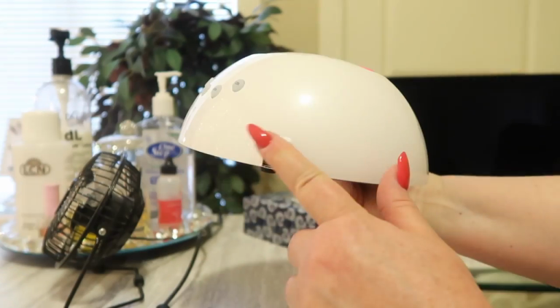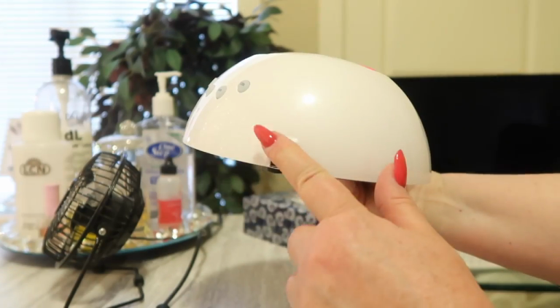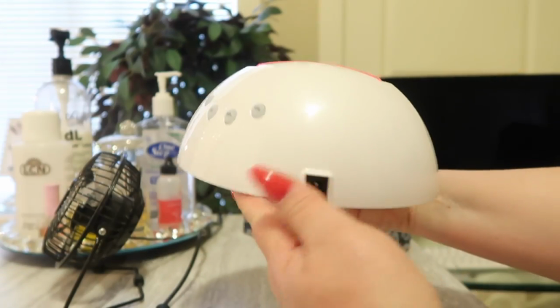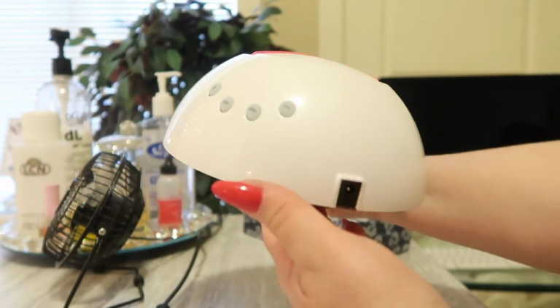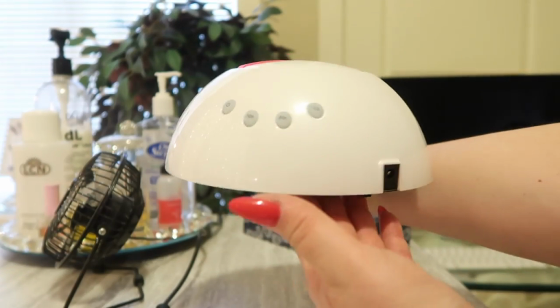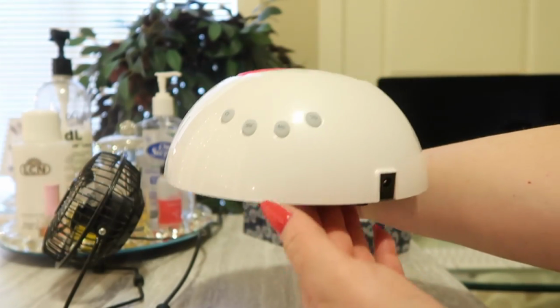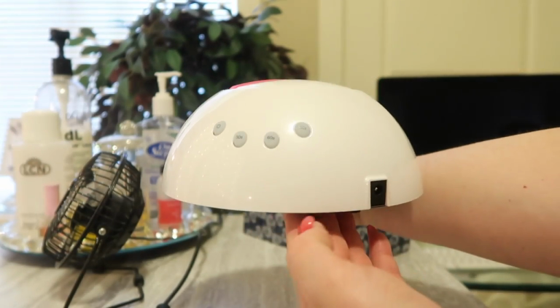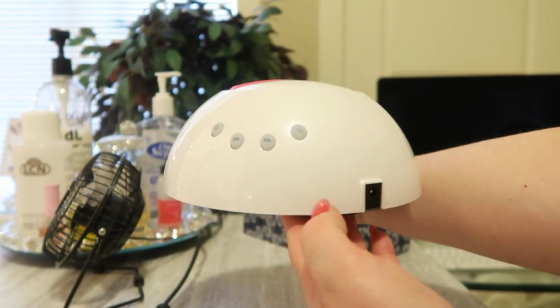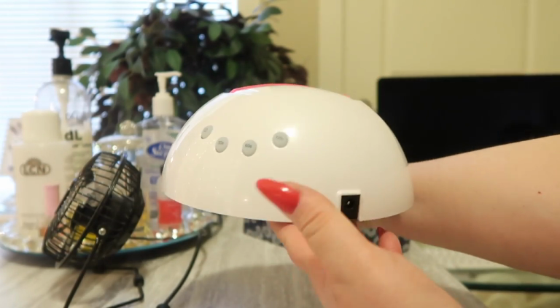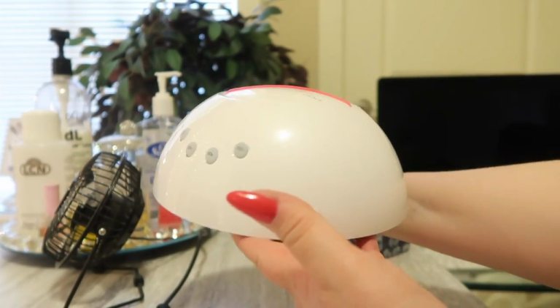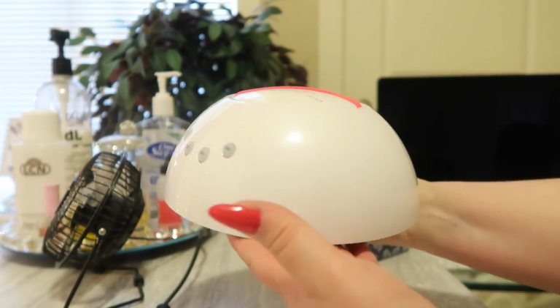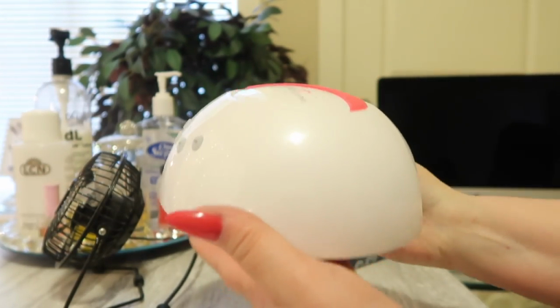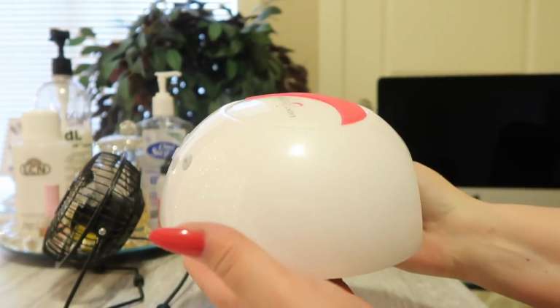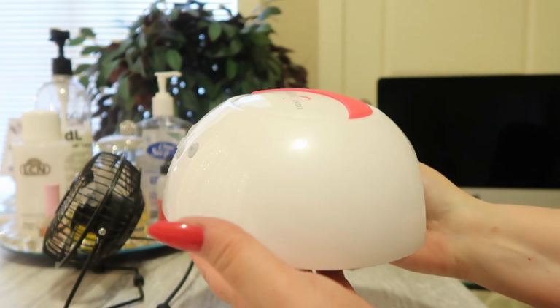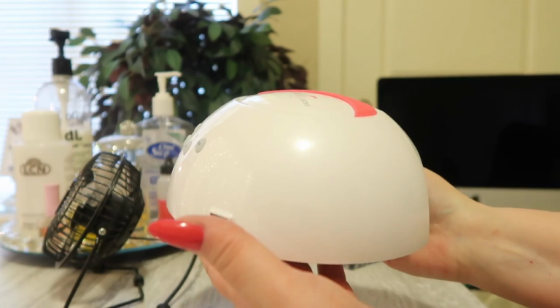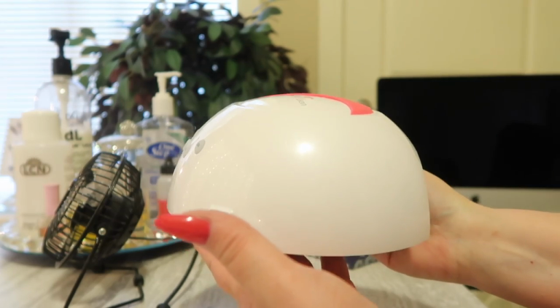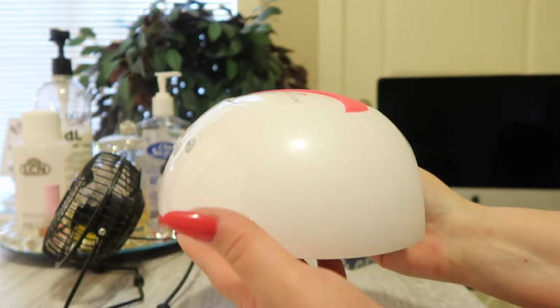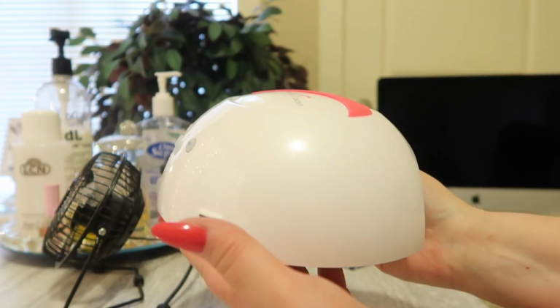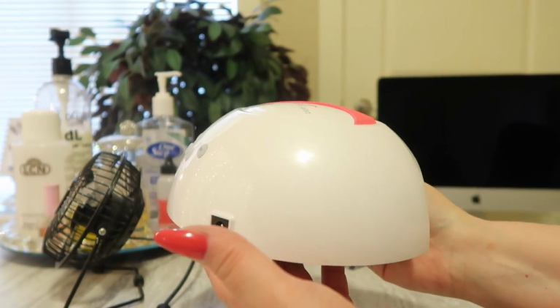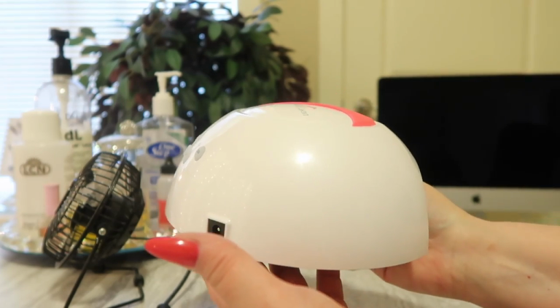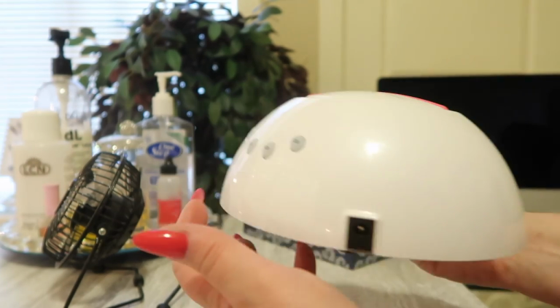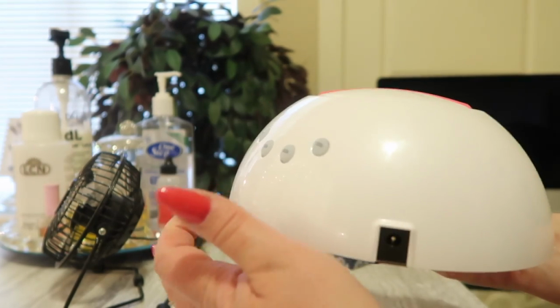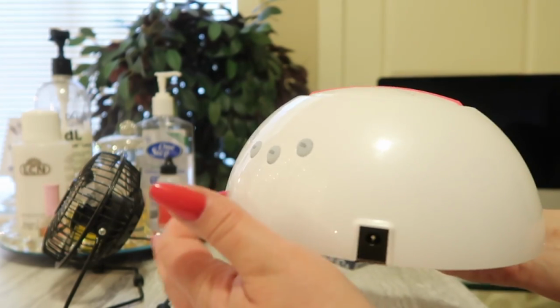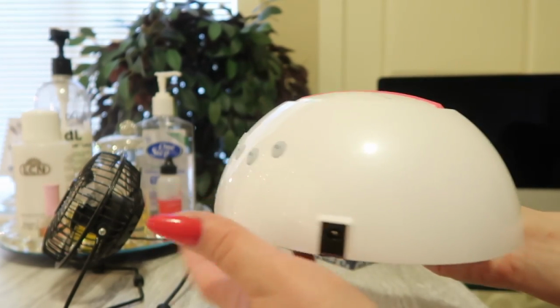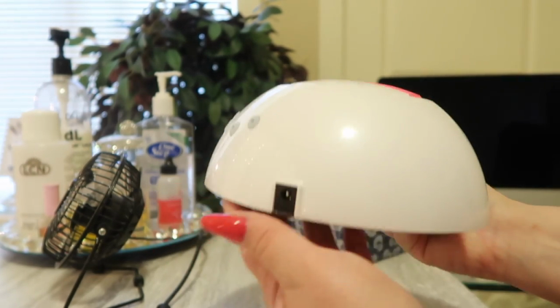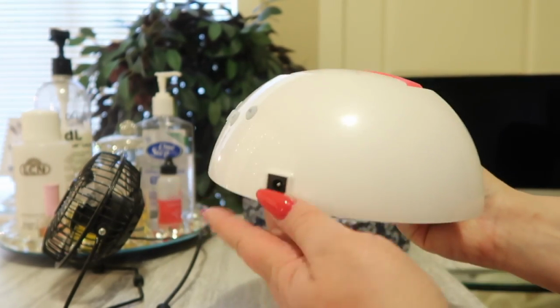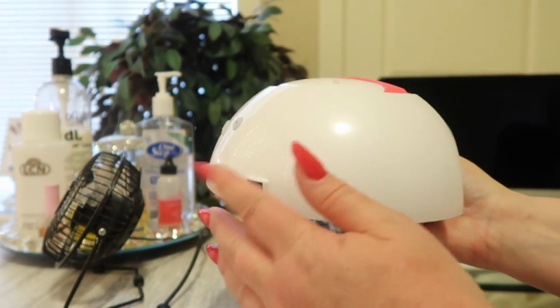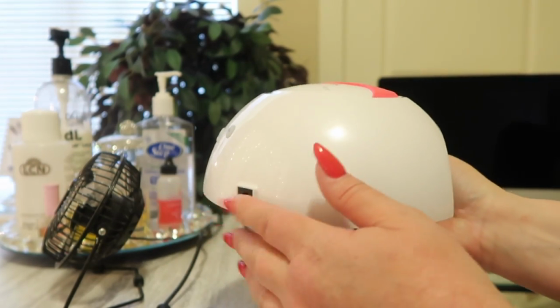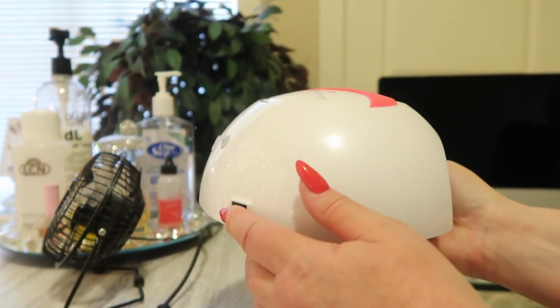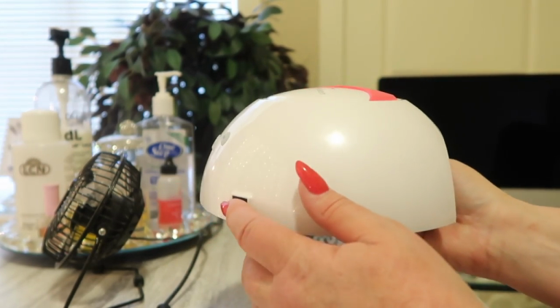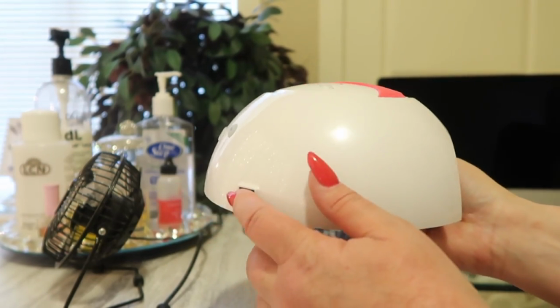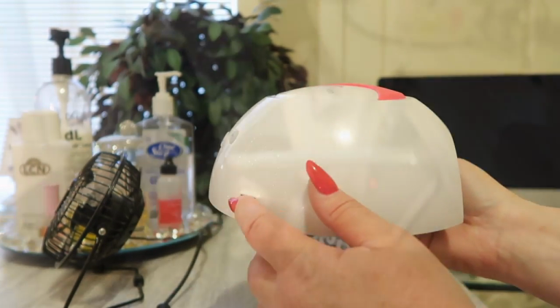The plug for the lamp is on the side, which I really like. Instead of having it in the middle, I like it on the side.